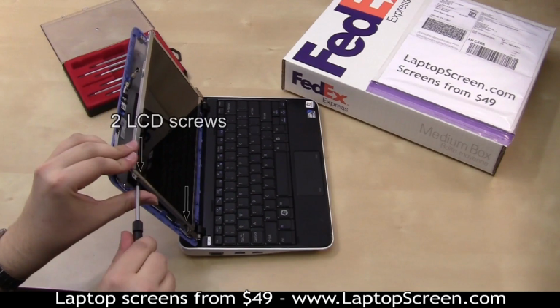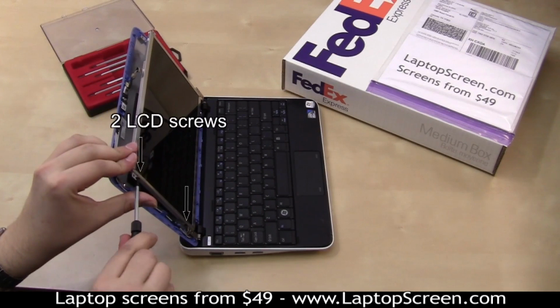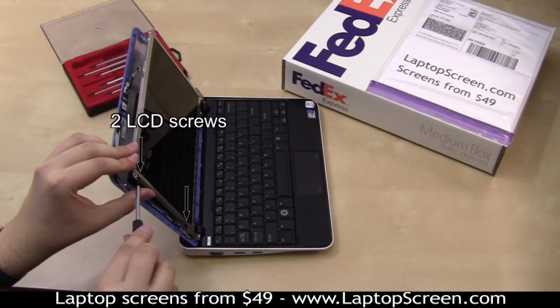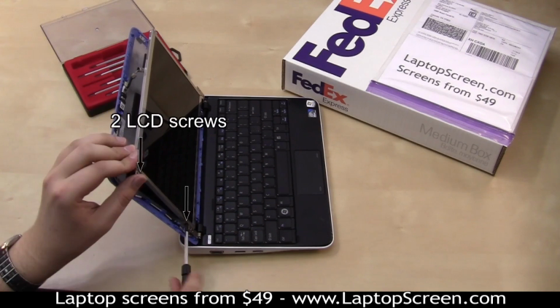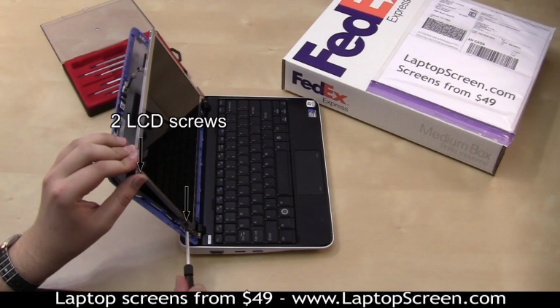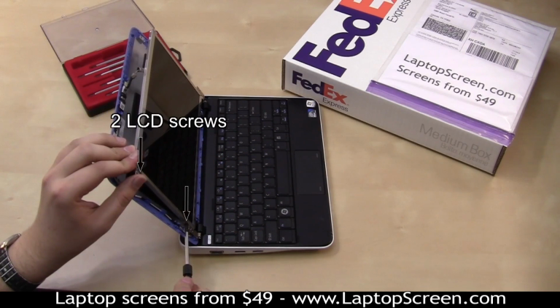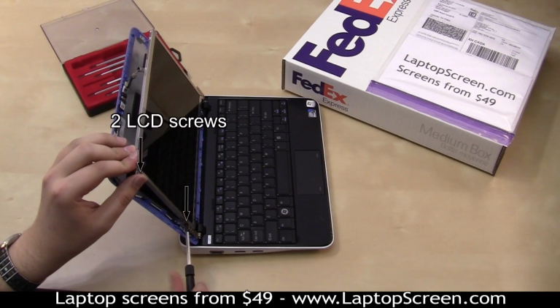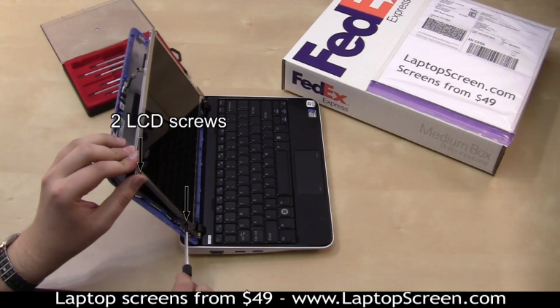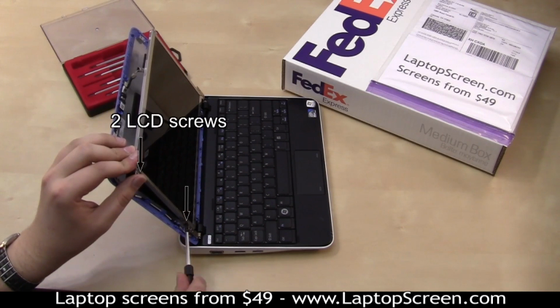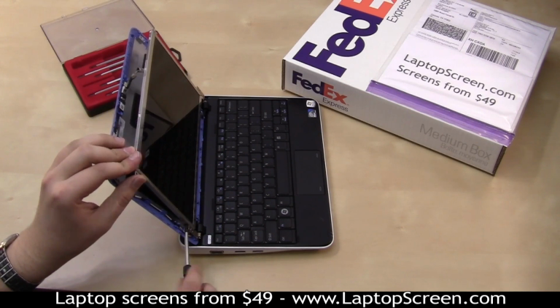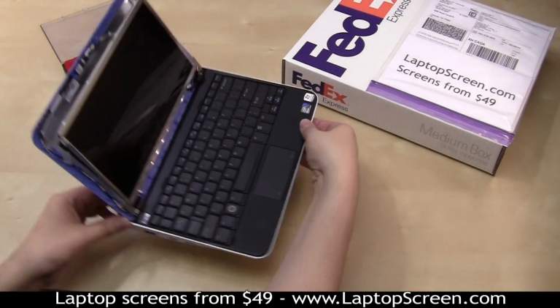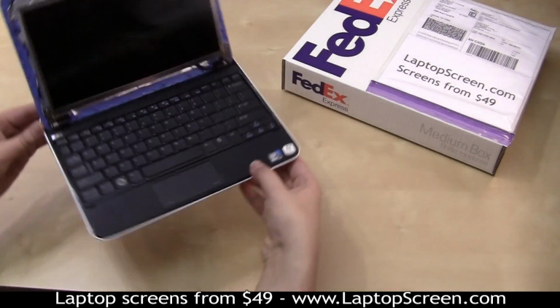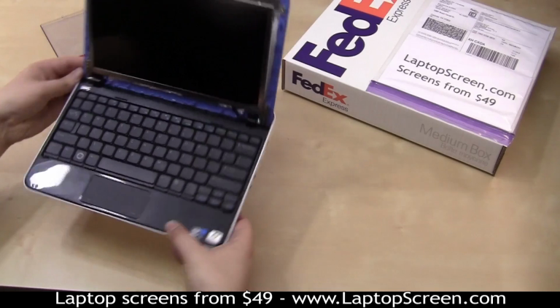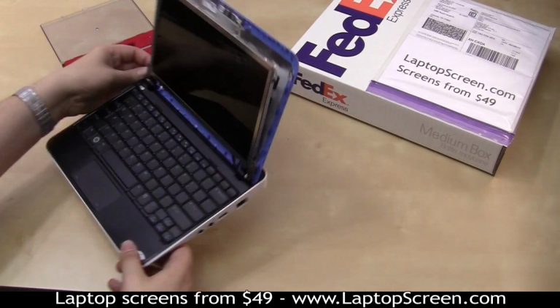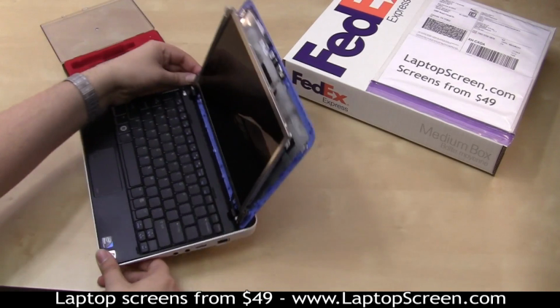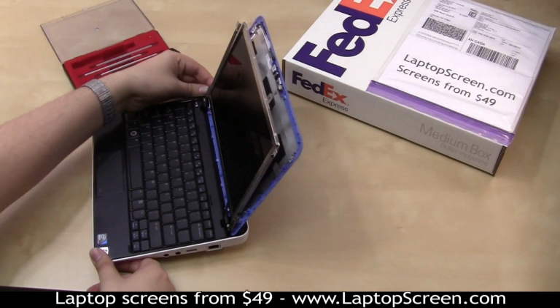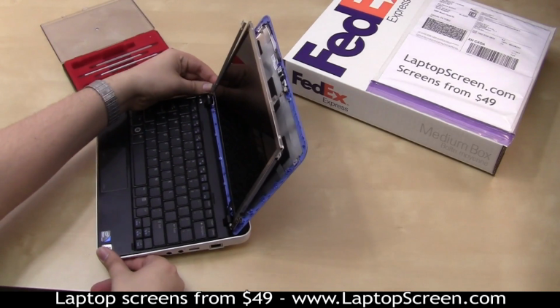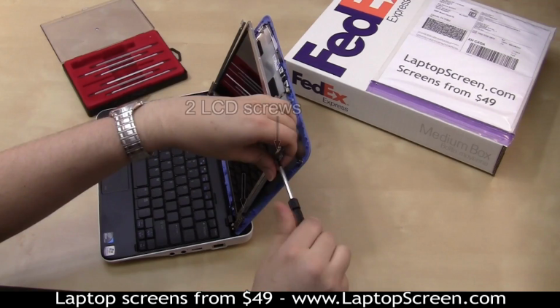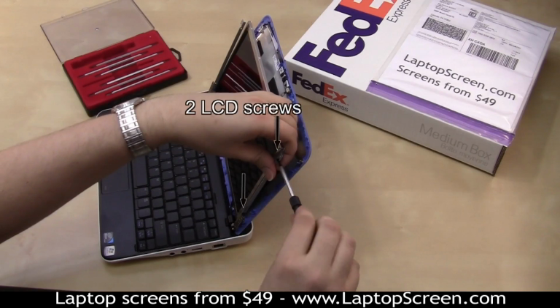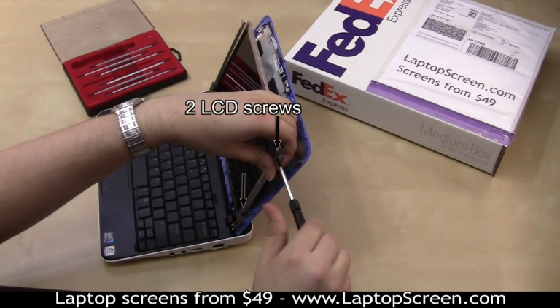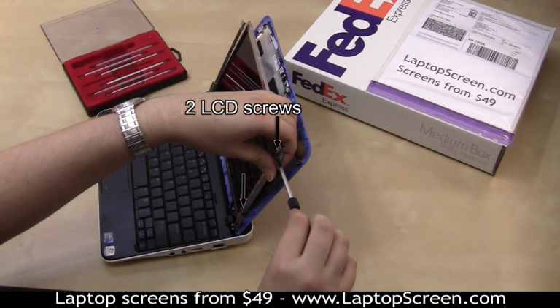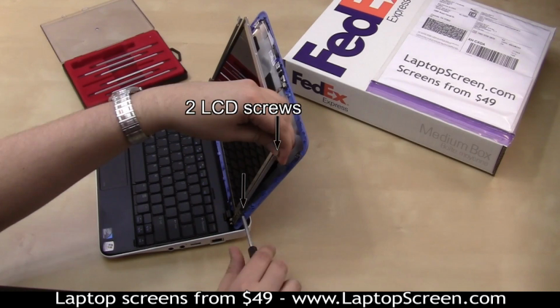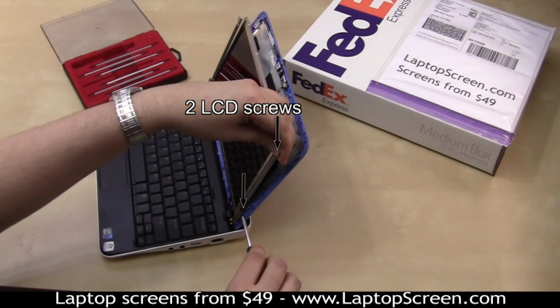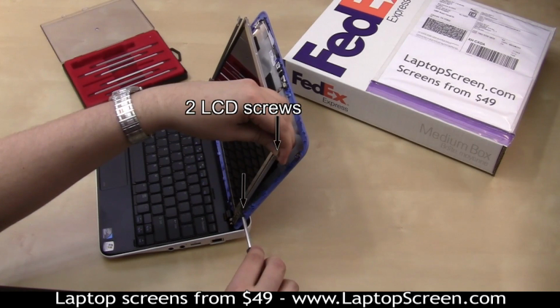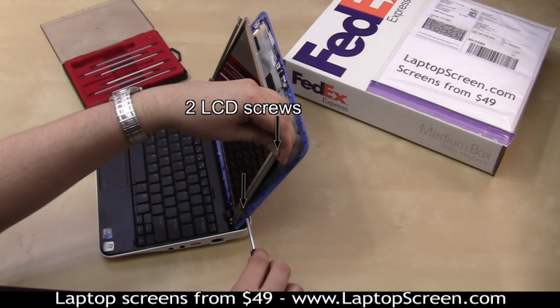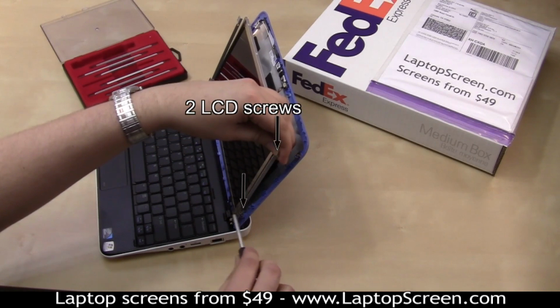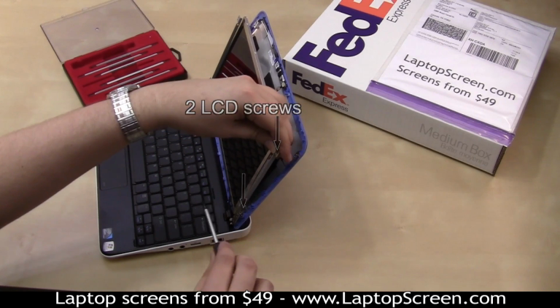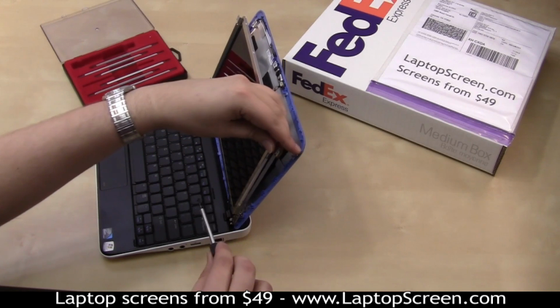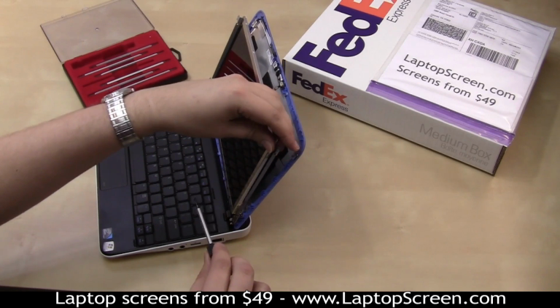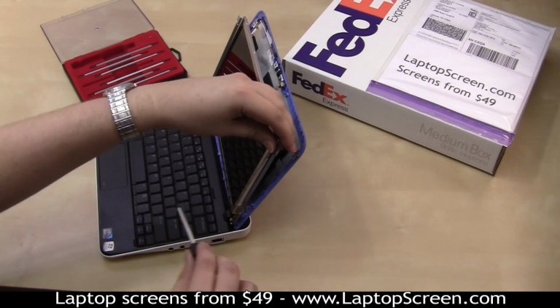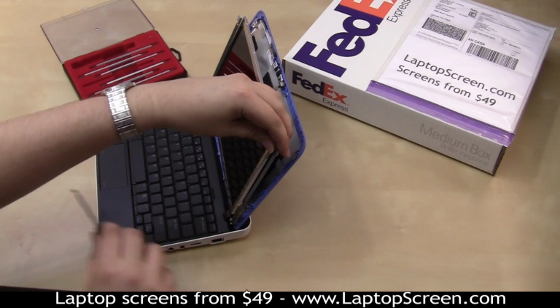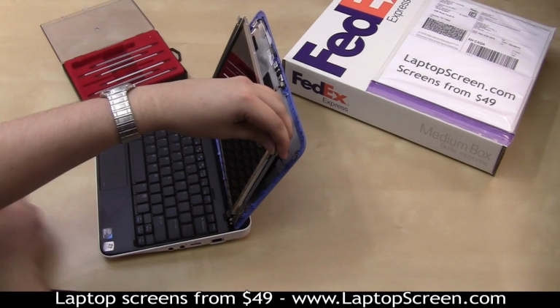Remove two LCD screws on the left side, then two more on the right side. Support the screen on the last screw.